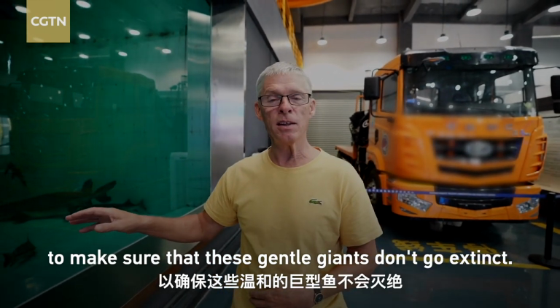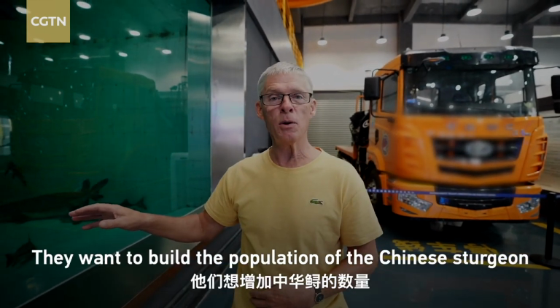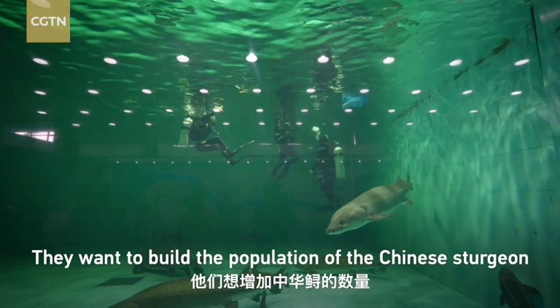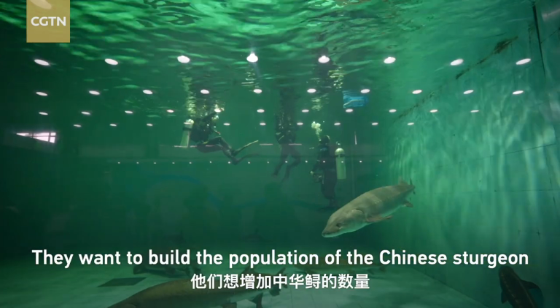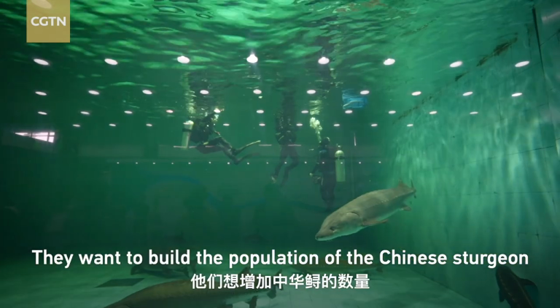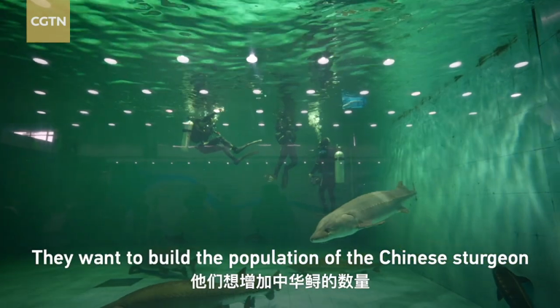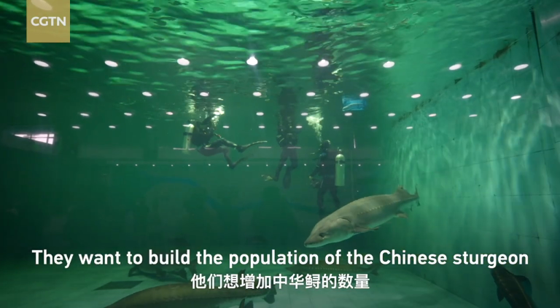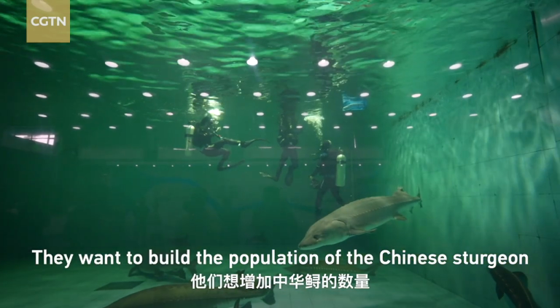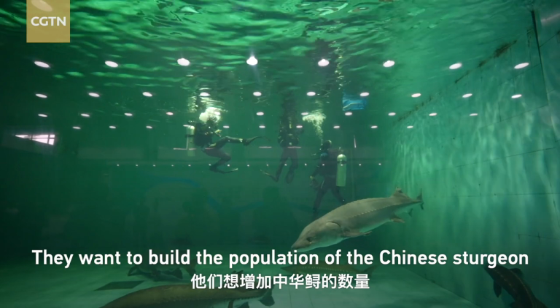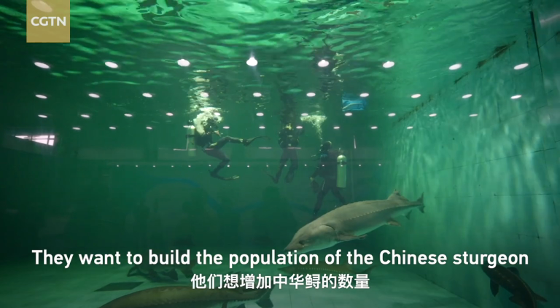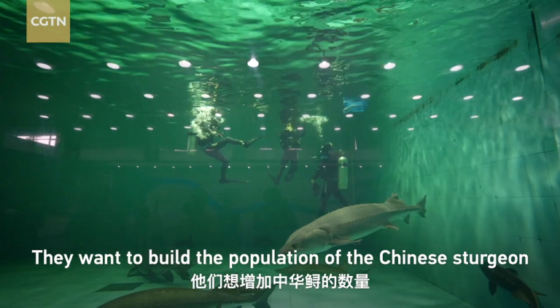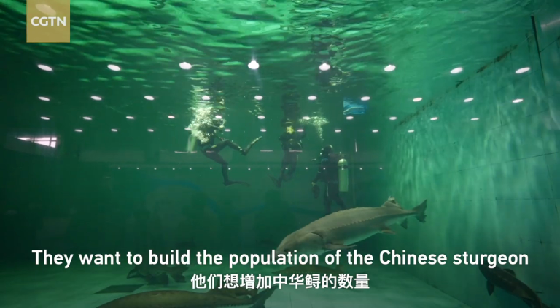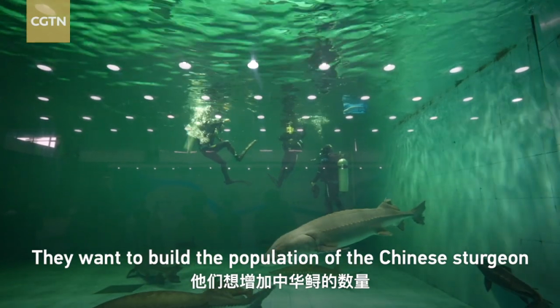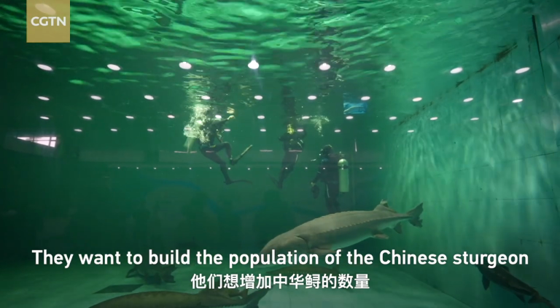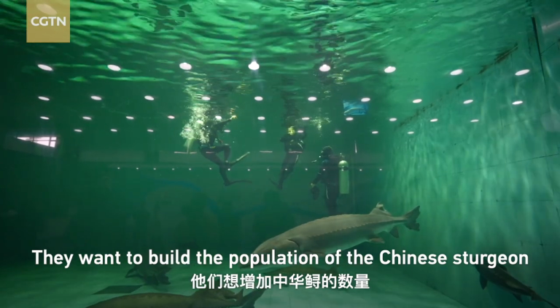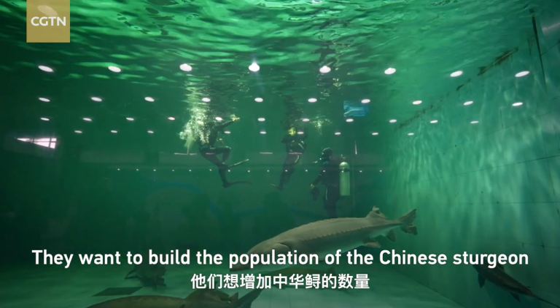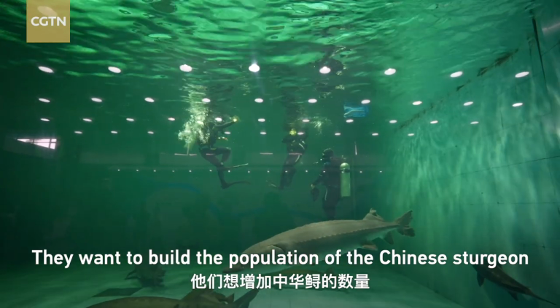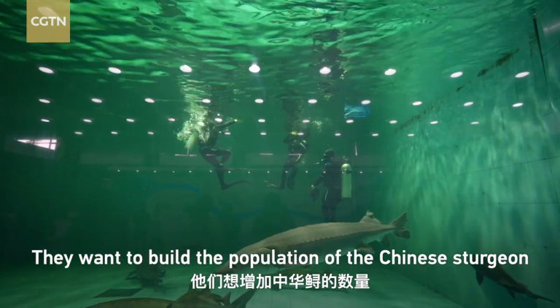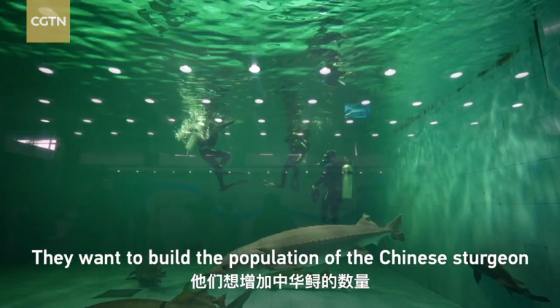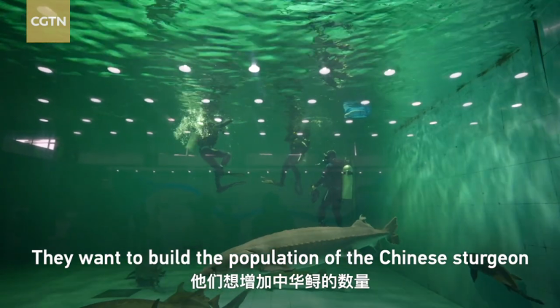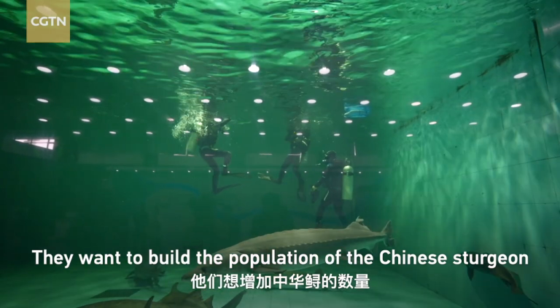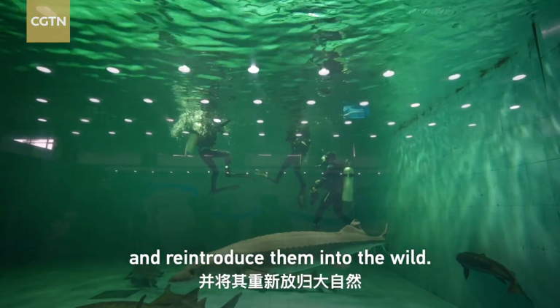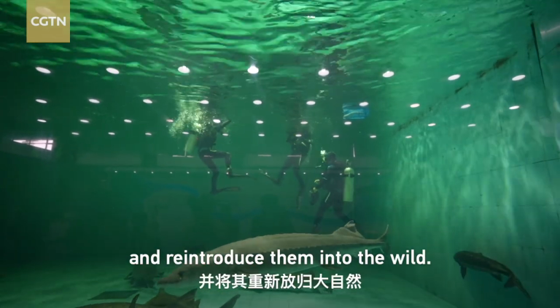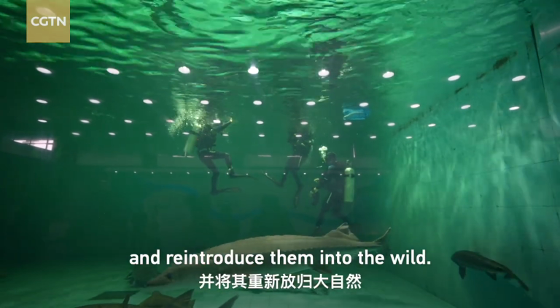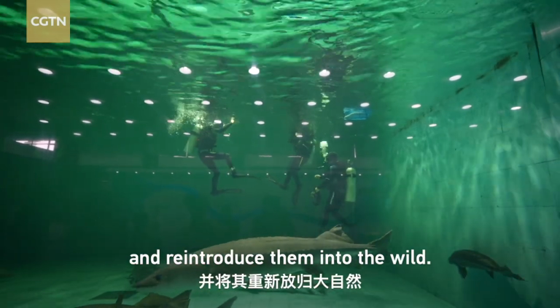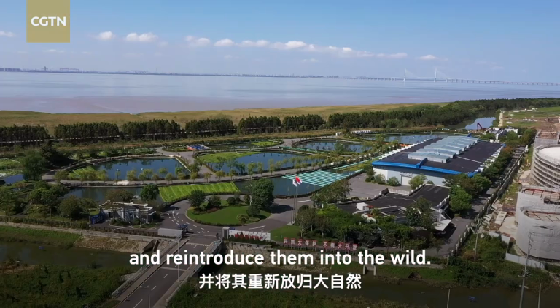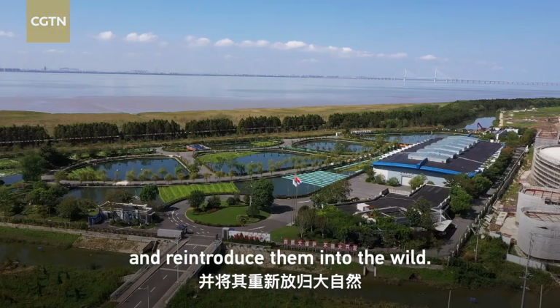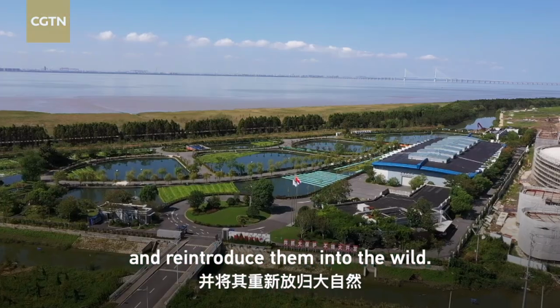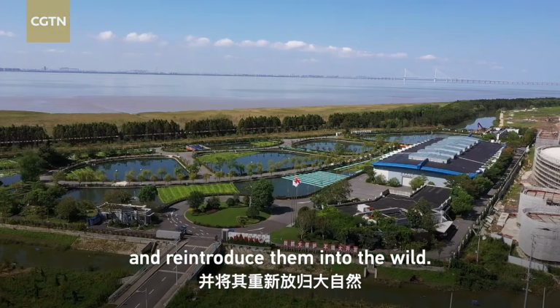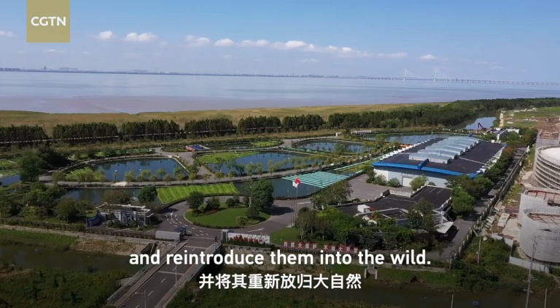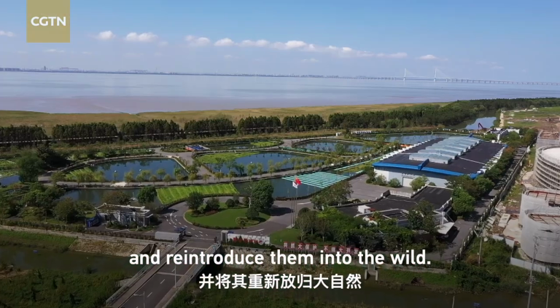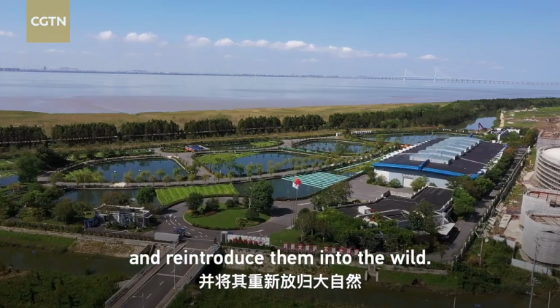The government of China has put this sanctuary together on Chongming Island in Shanghai to make sure that these gentle giants don't go extinct. They want to build the population of the Chinese sturgeon and reintroduce them into the wild.